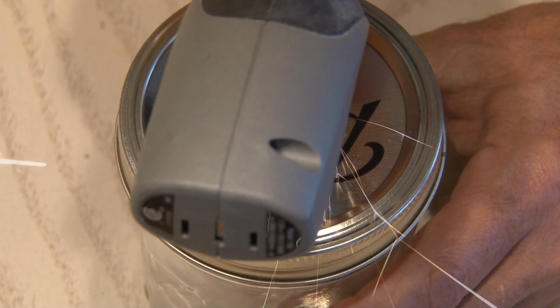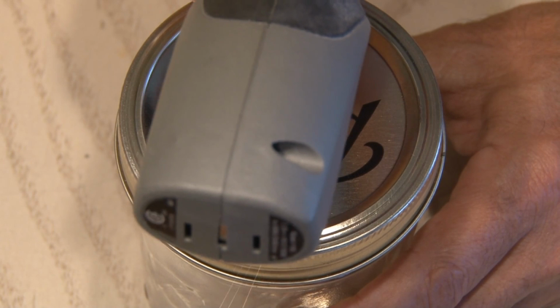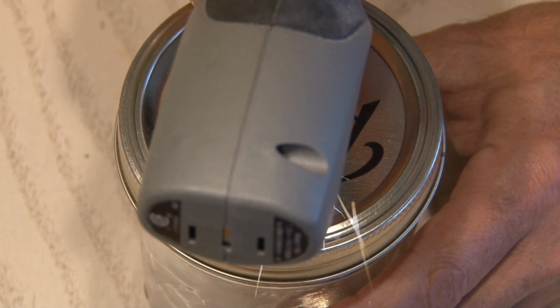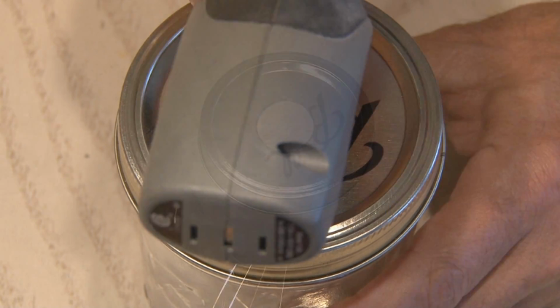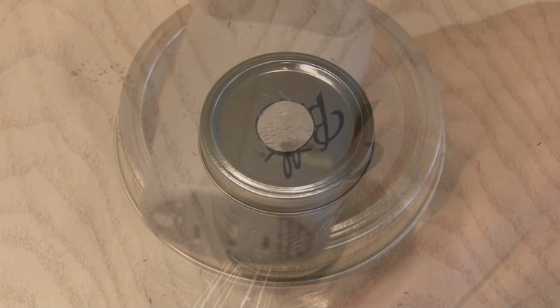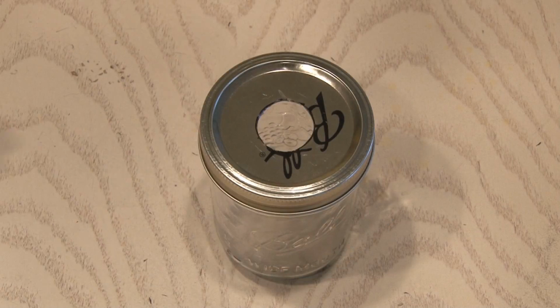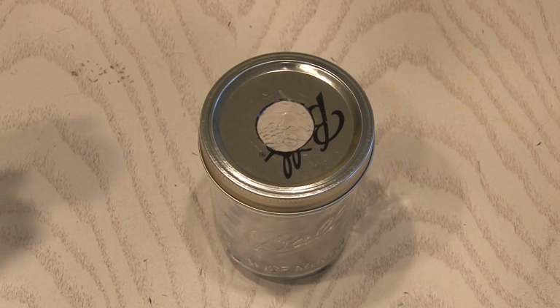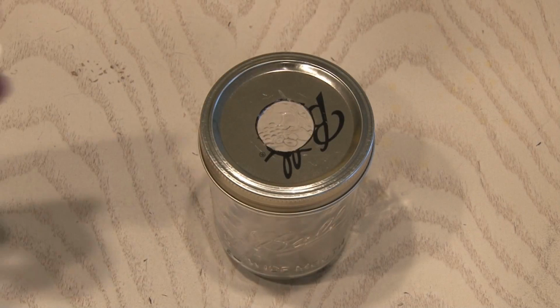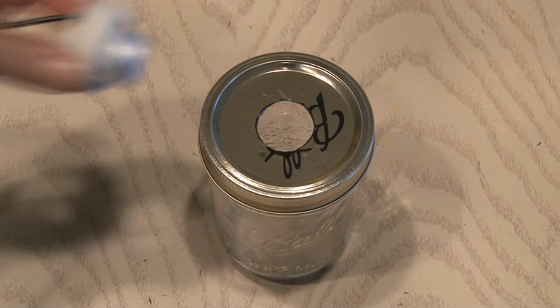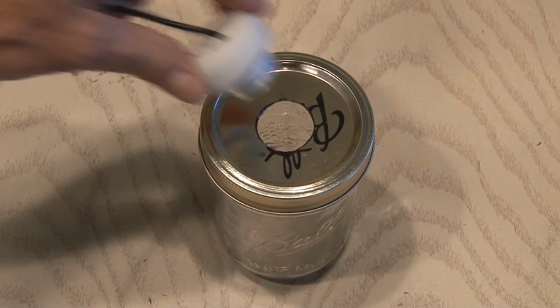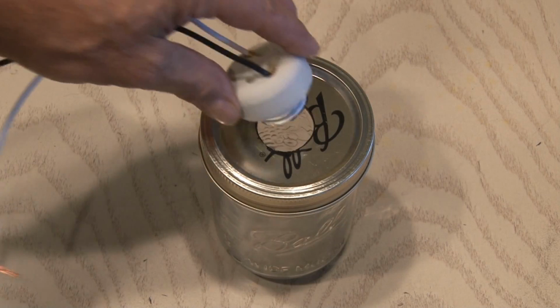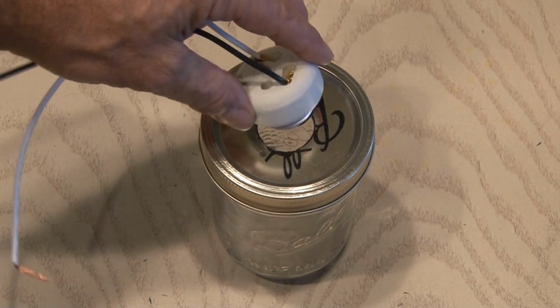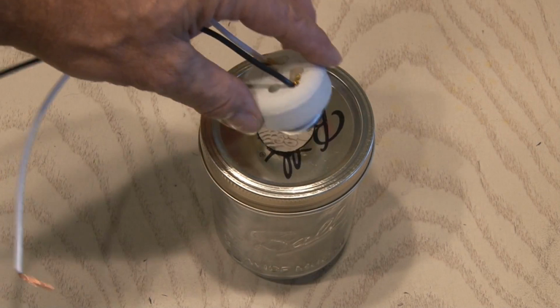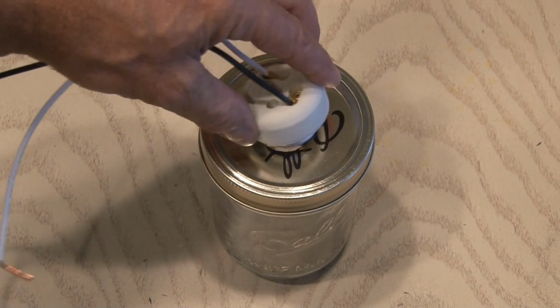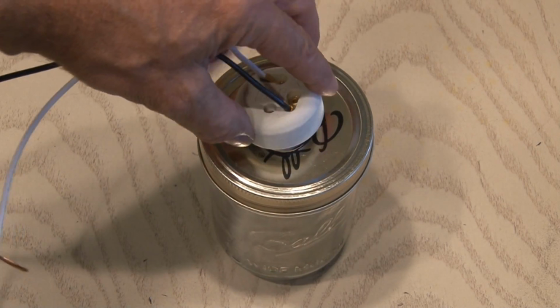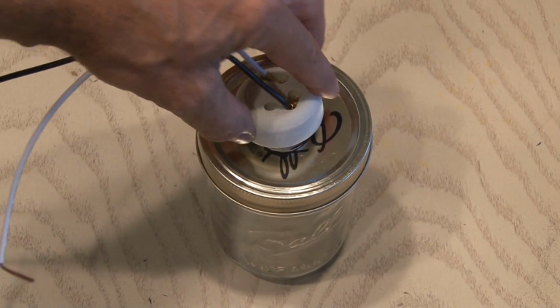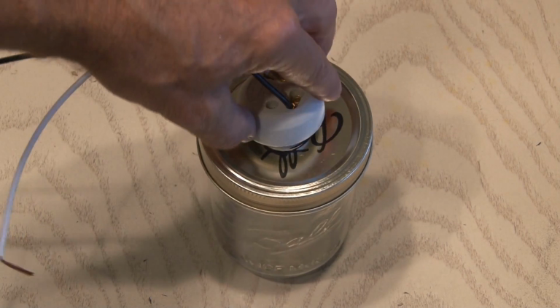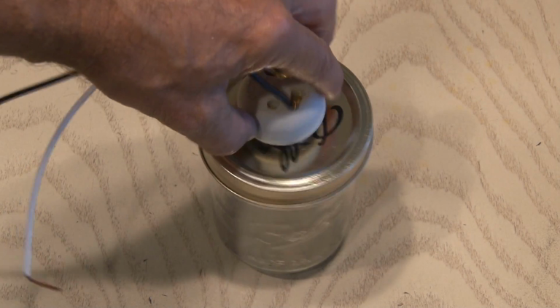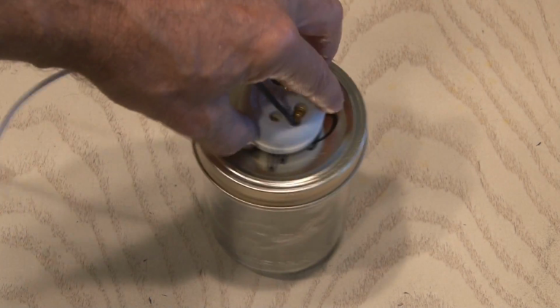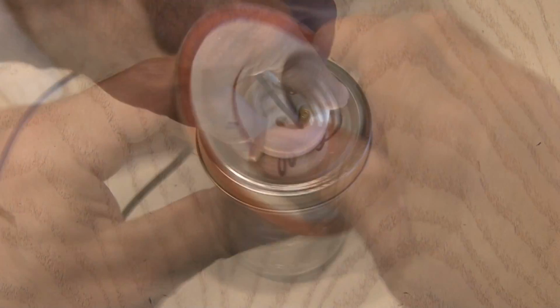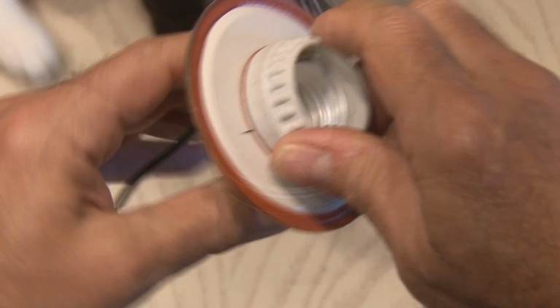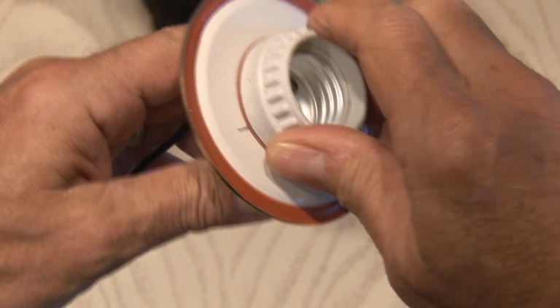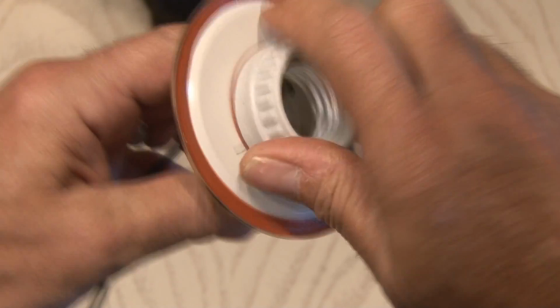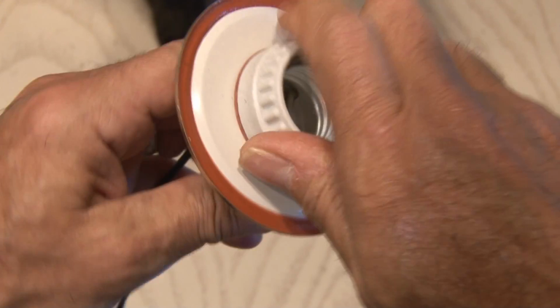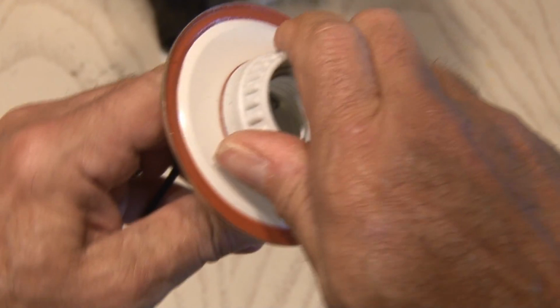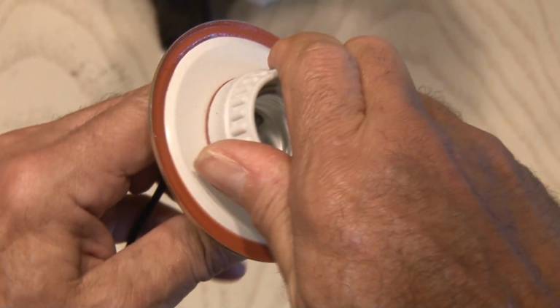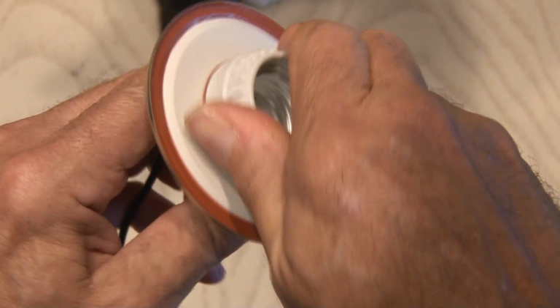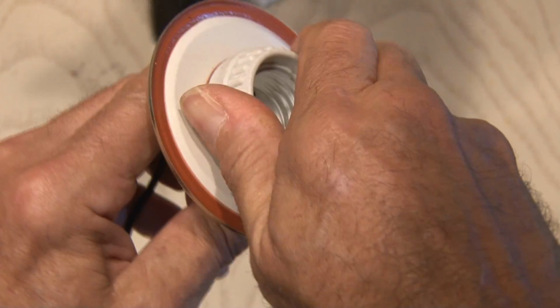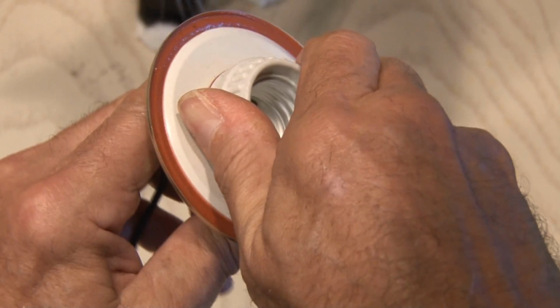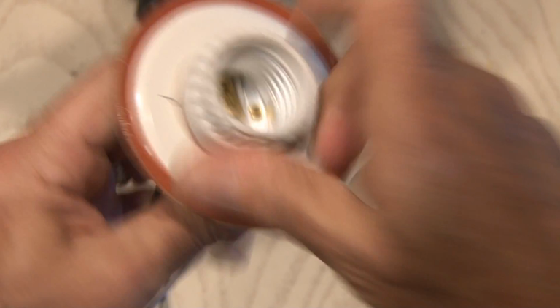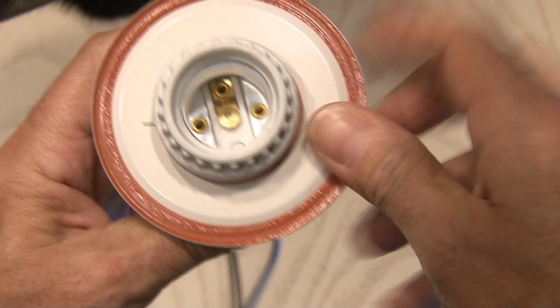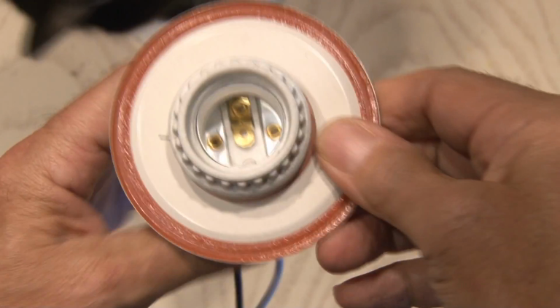Once it's the right size we'll add our light bulb fixture, then screw the other end in on the other side.